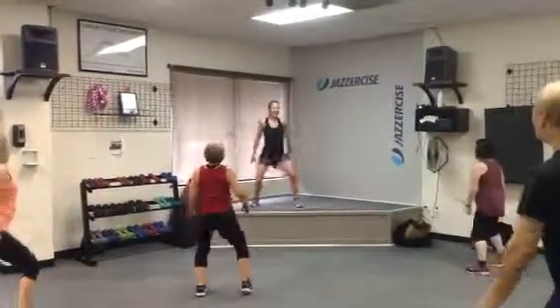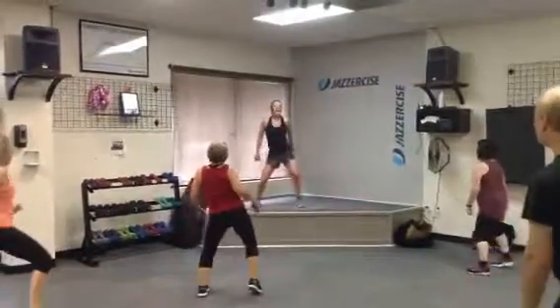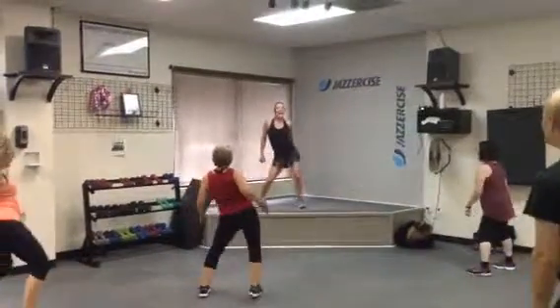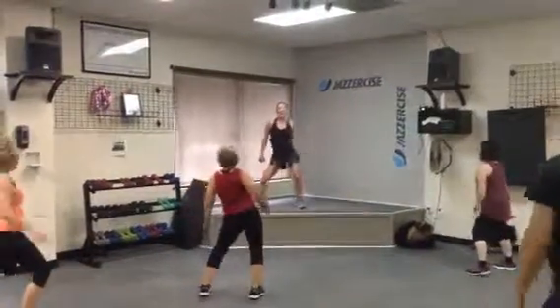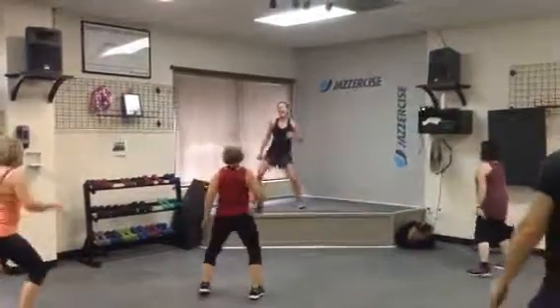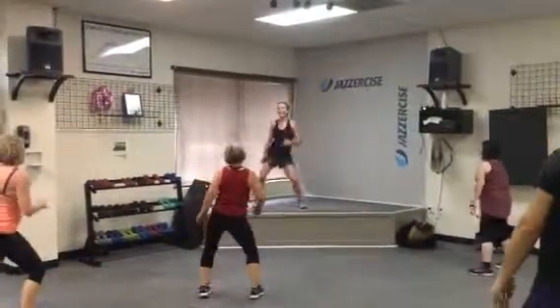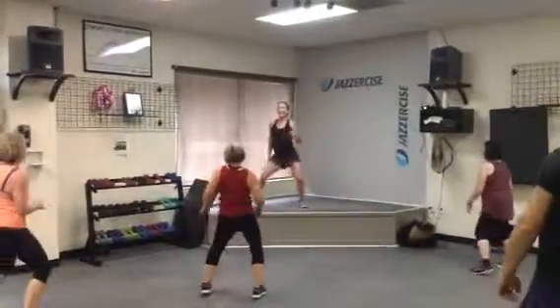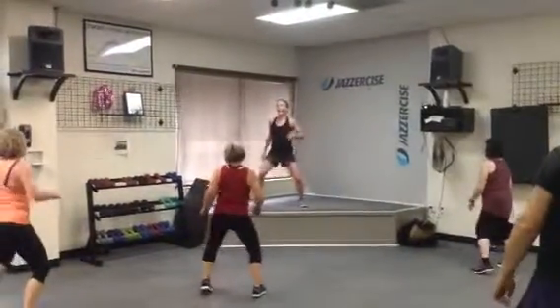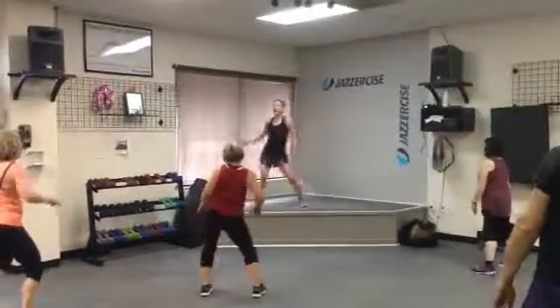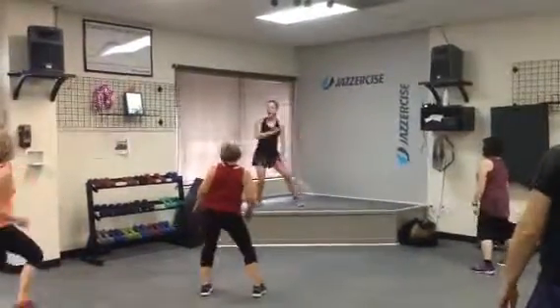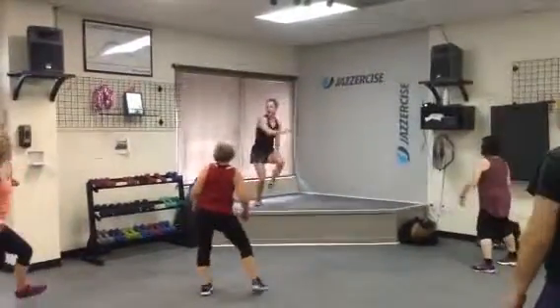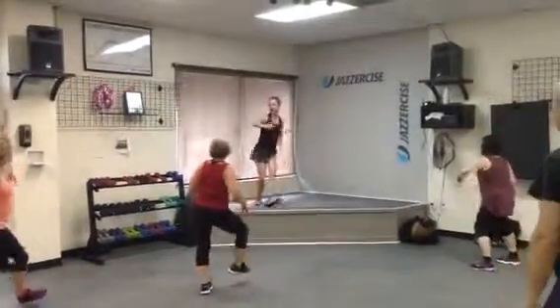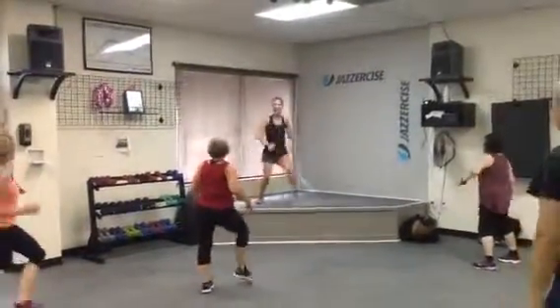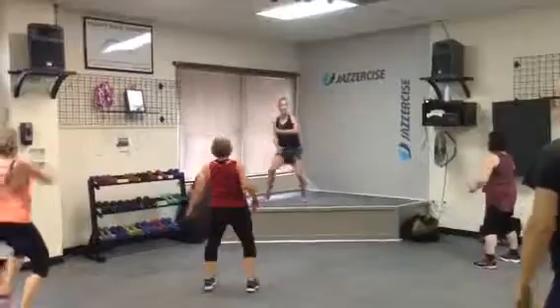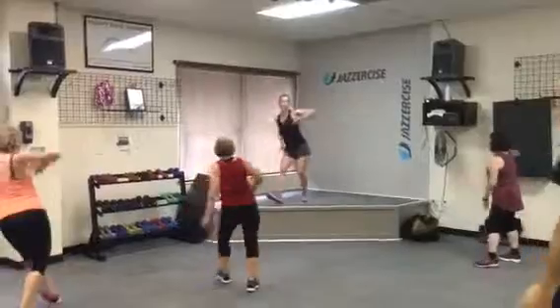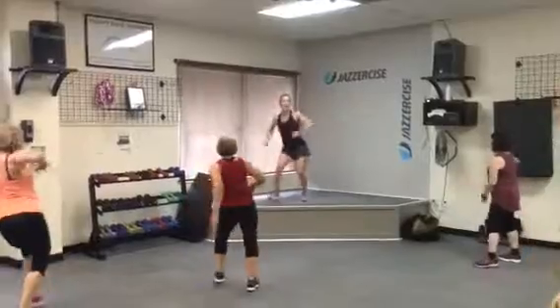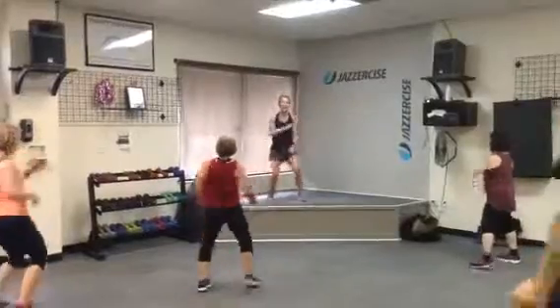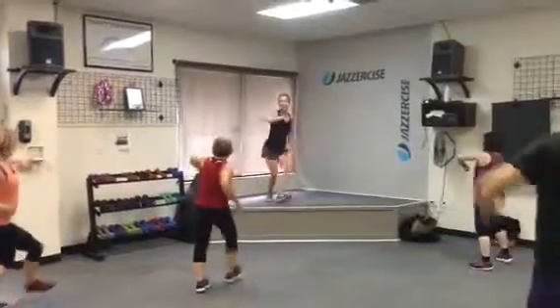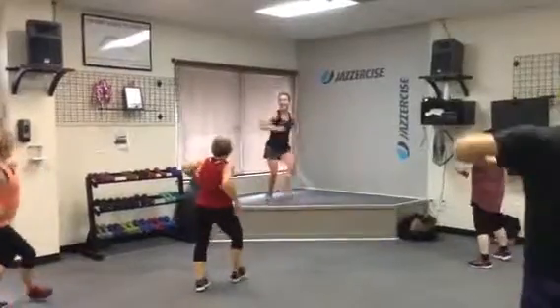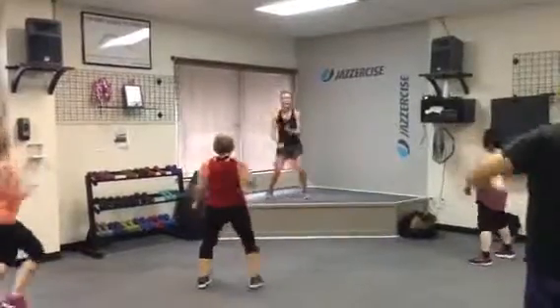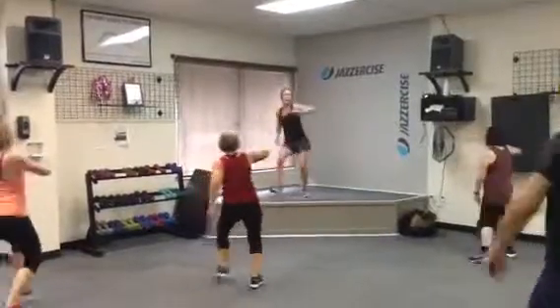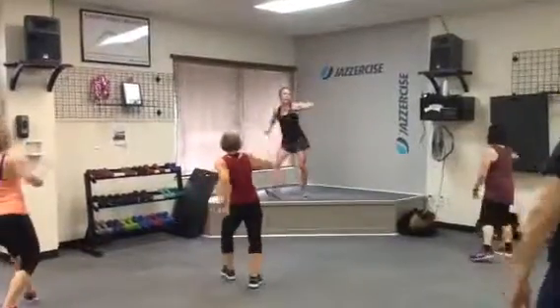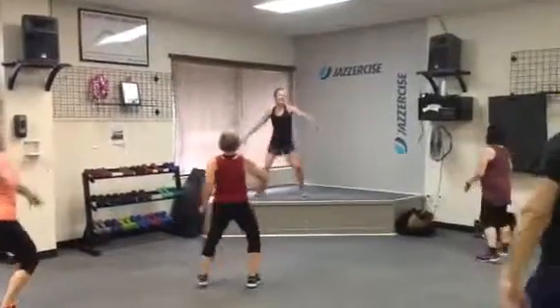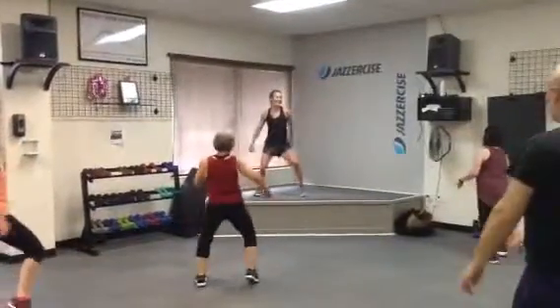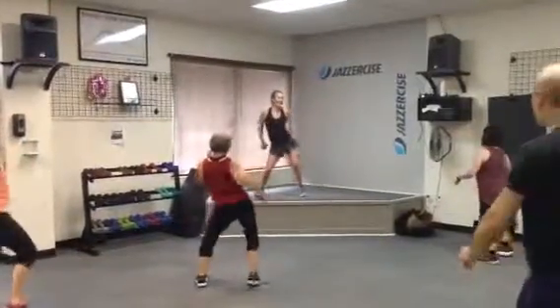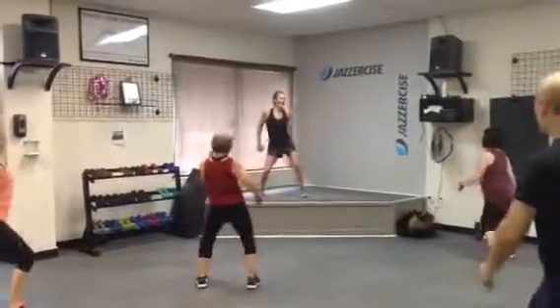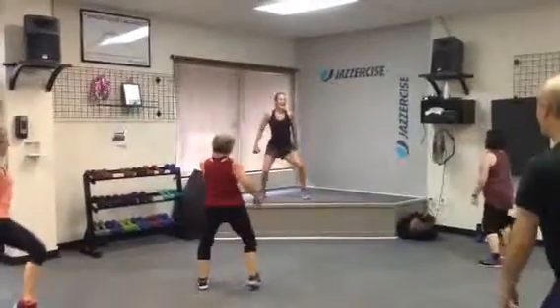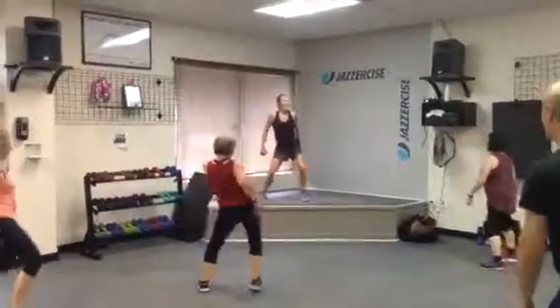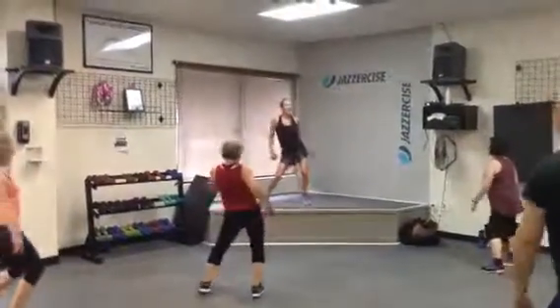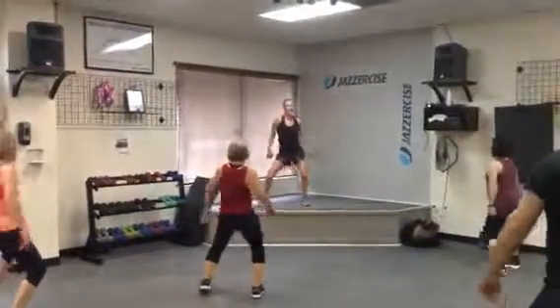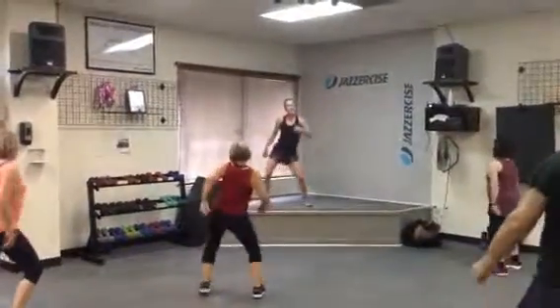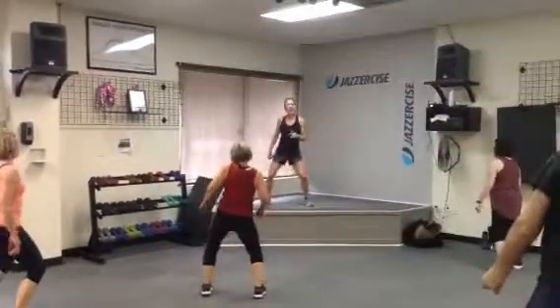Now add that left elbow. Left, right, left, right. Alright, last one.